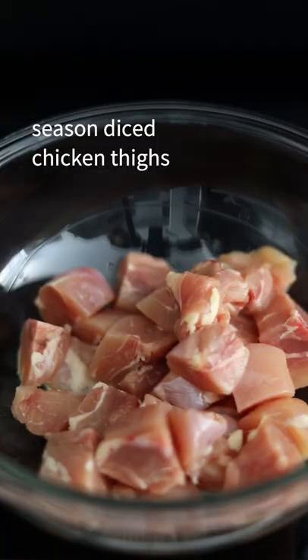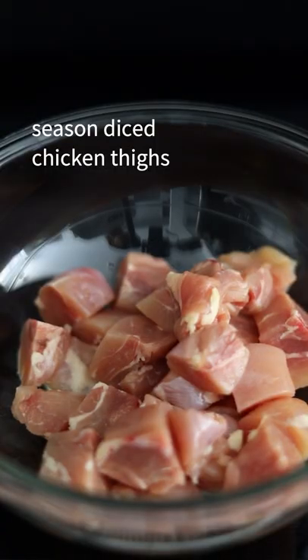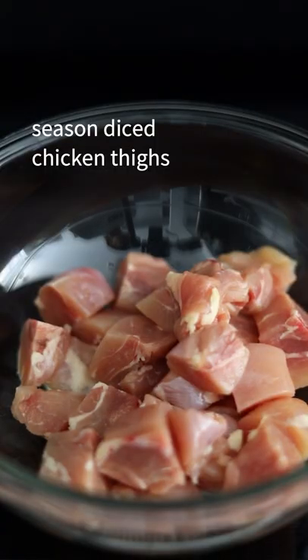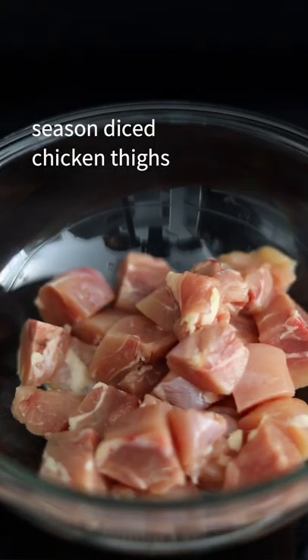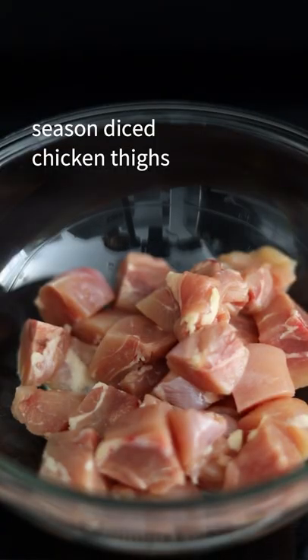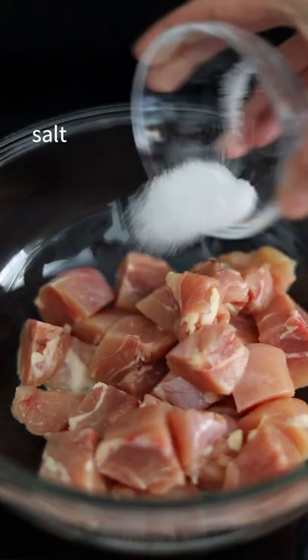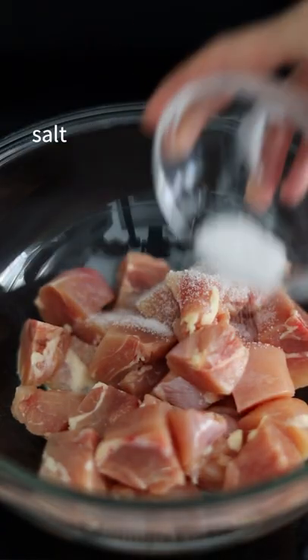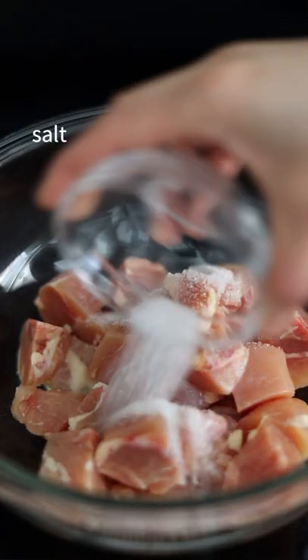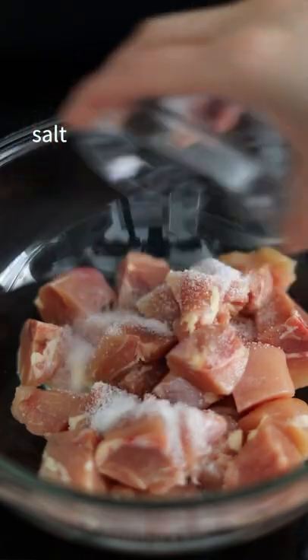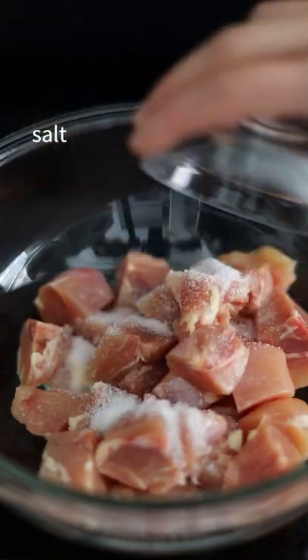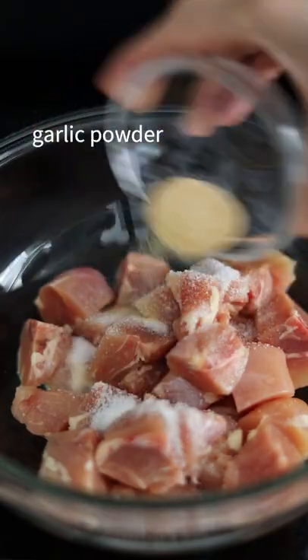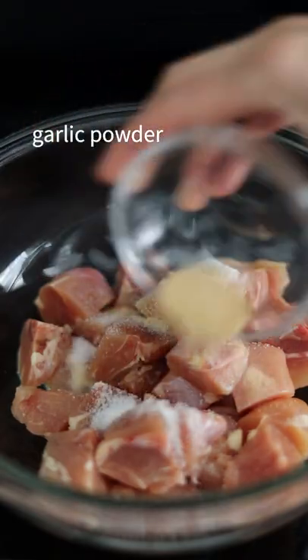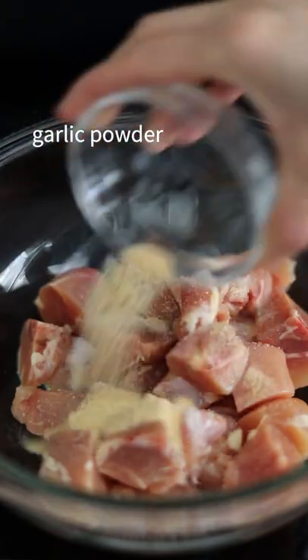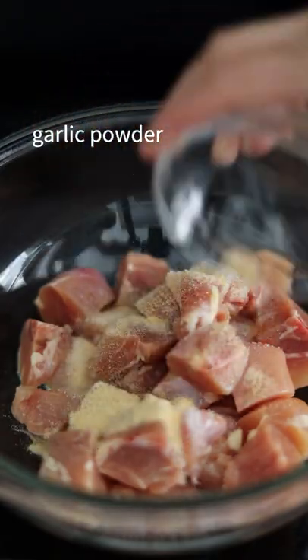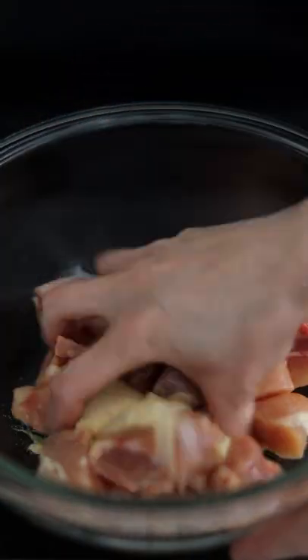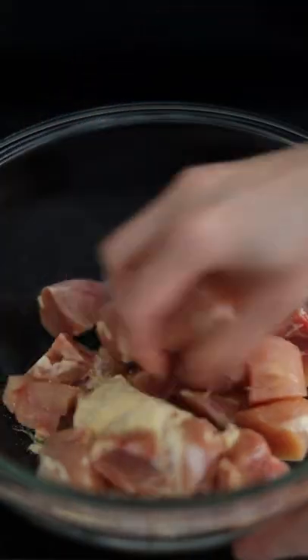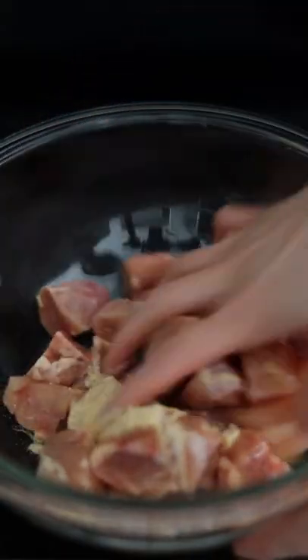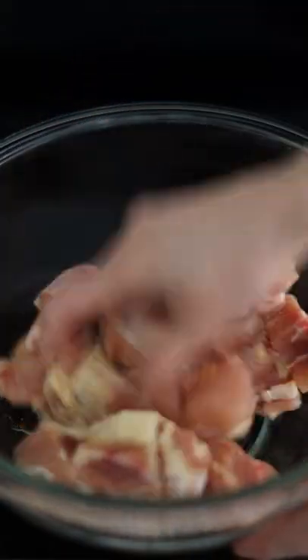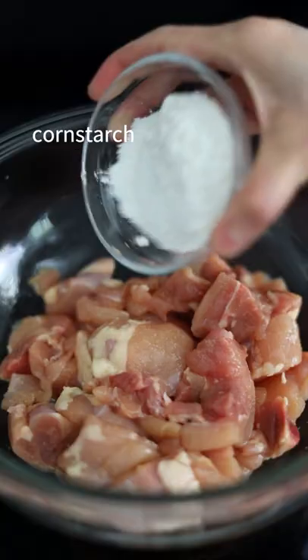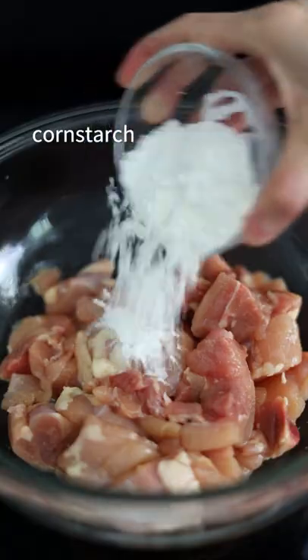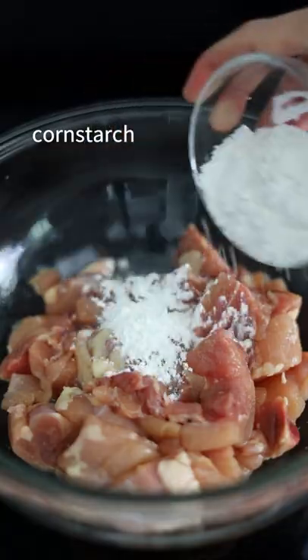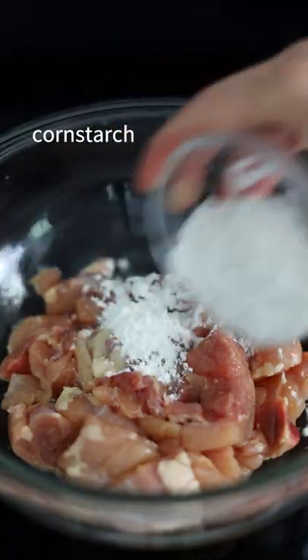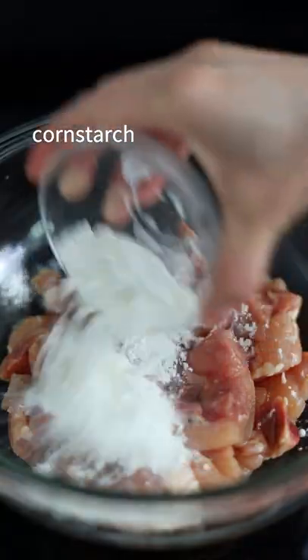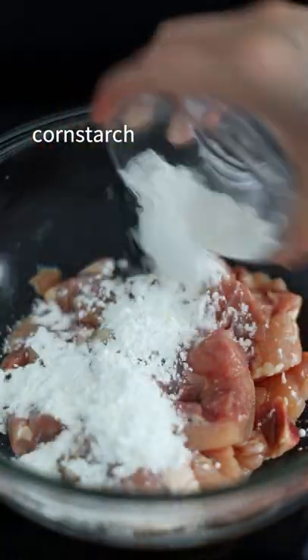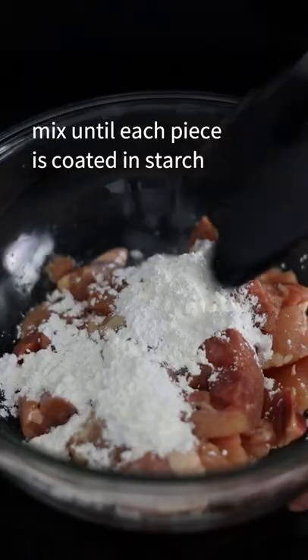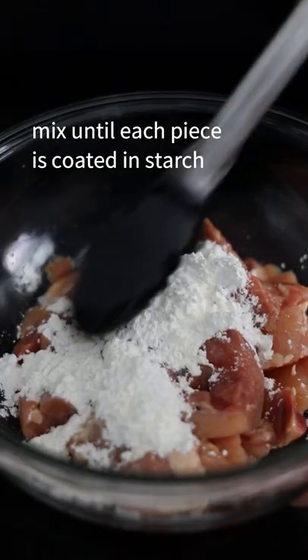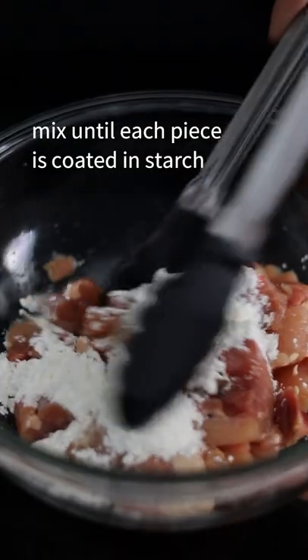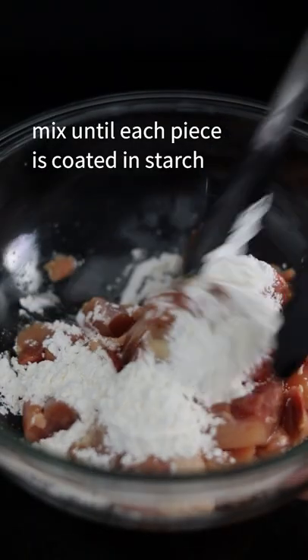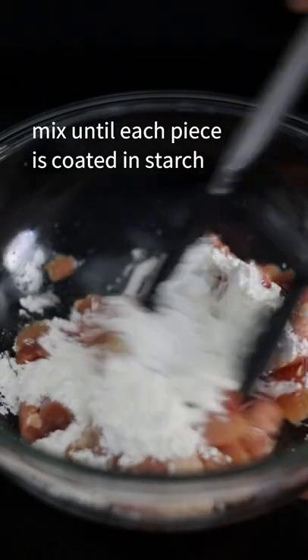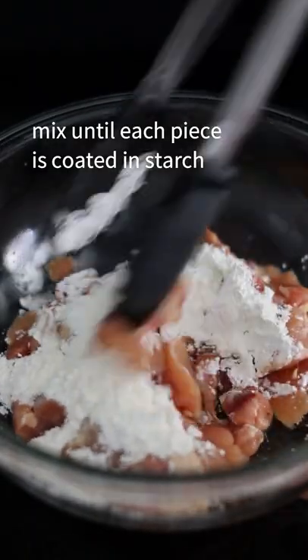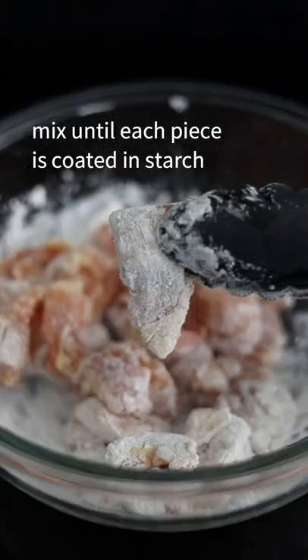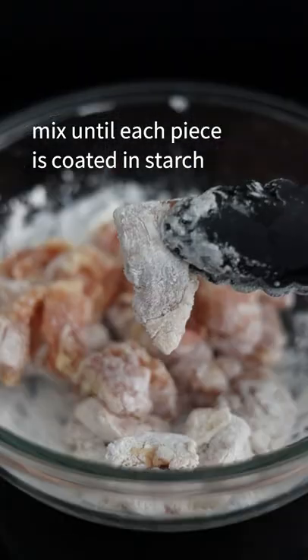Season diced chicken thighs with salt and garlic powder. Add cornstarch and mix until each piece is coated.